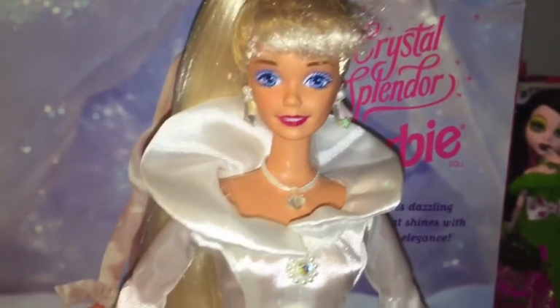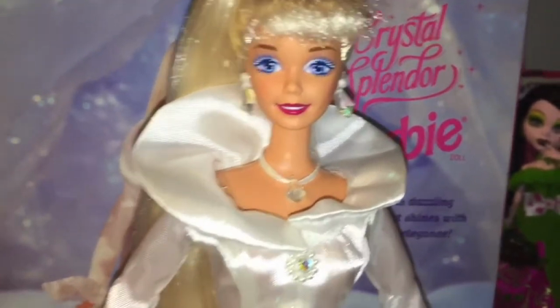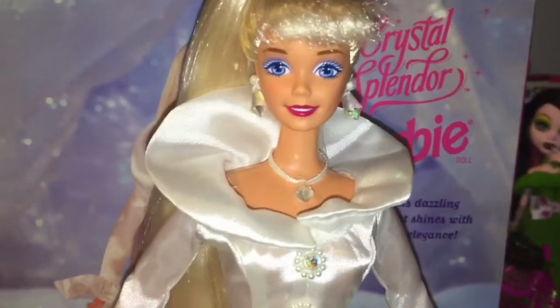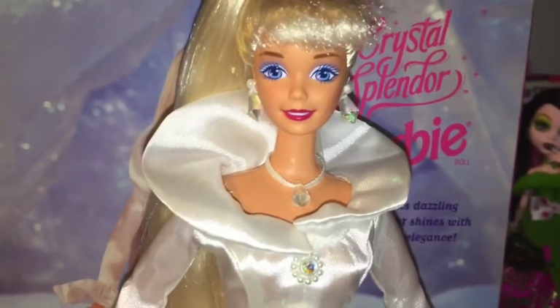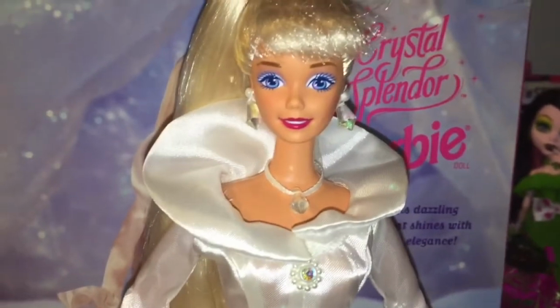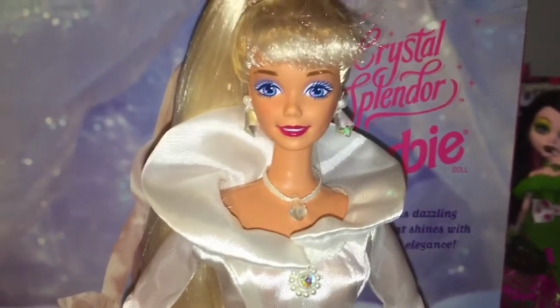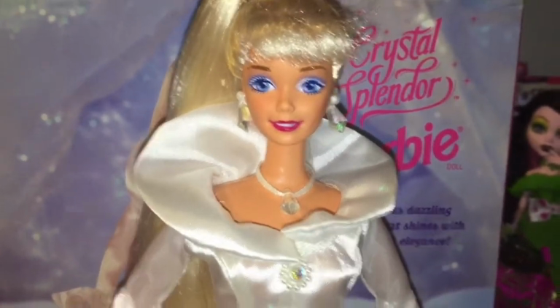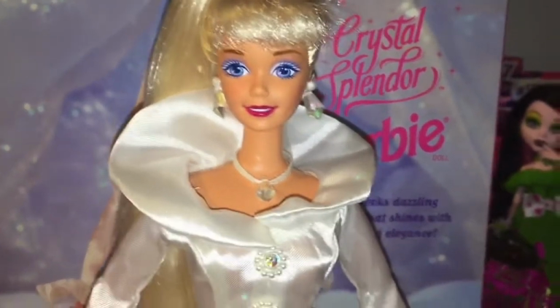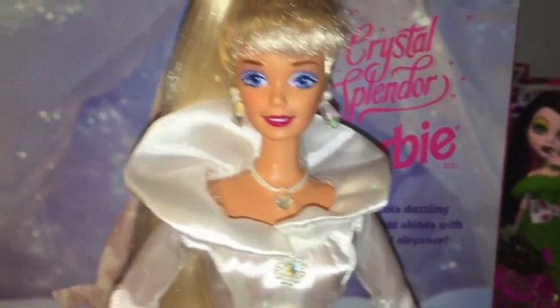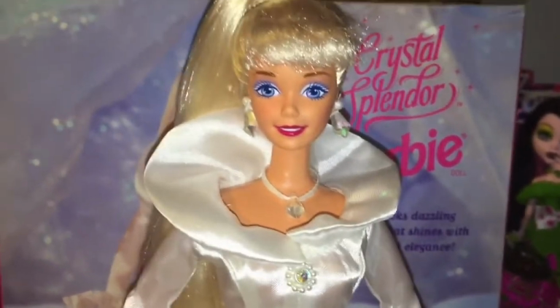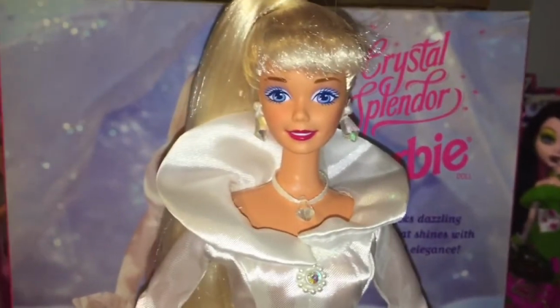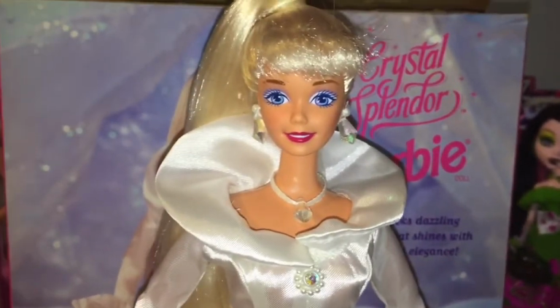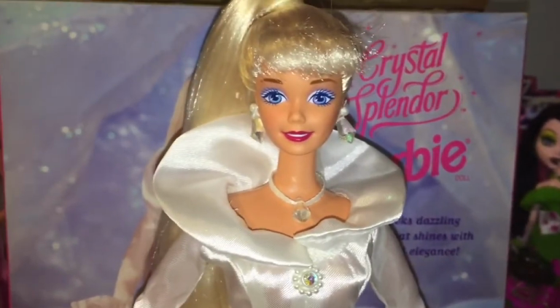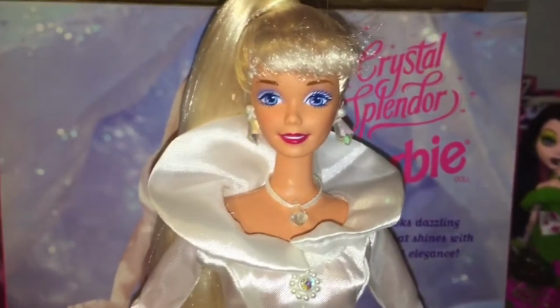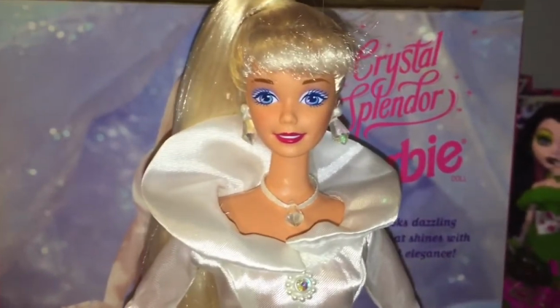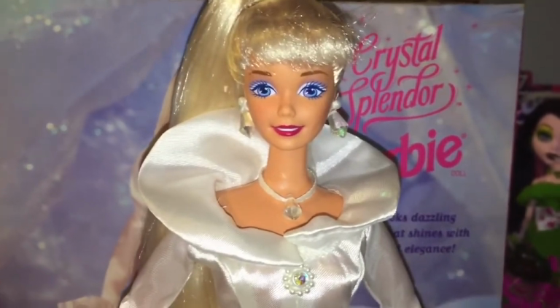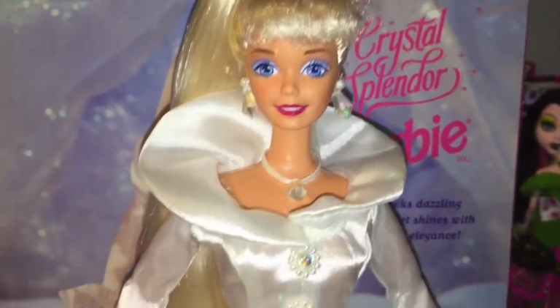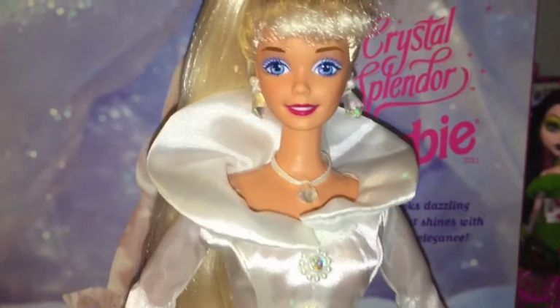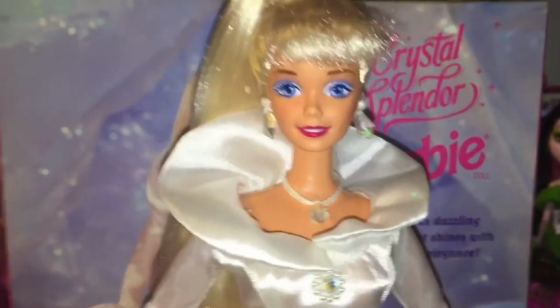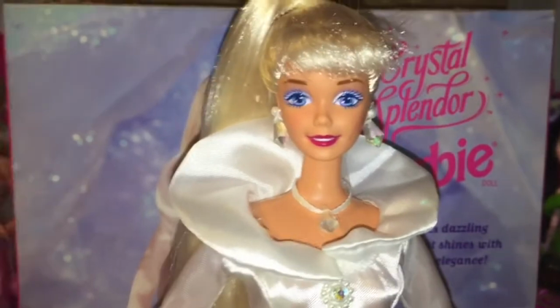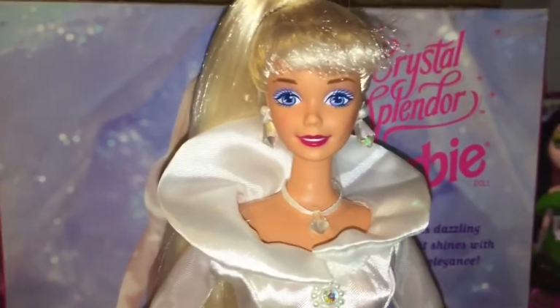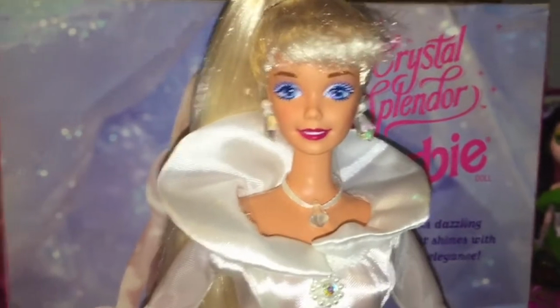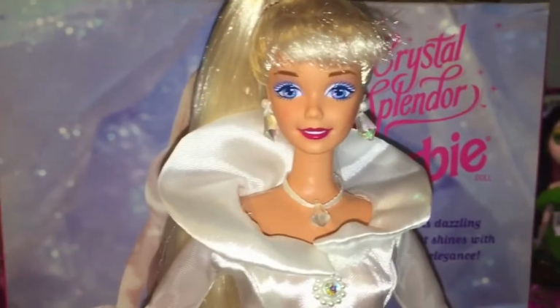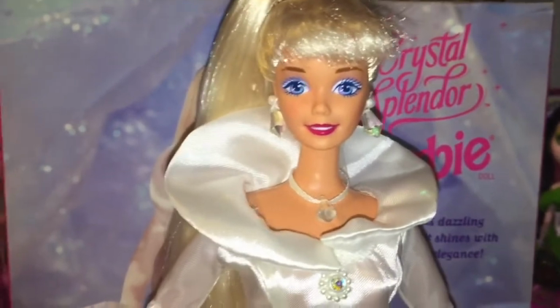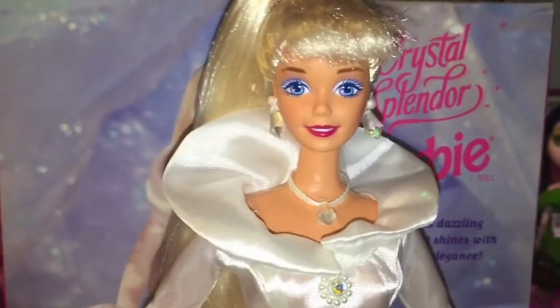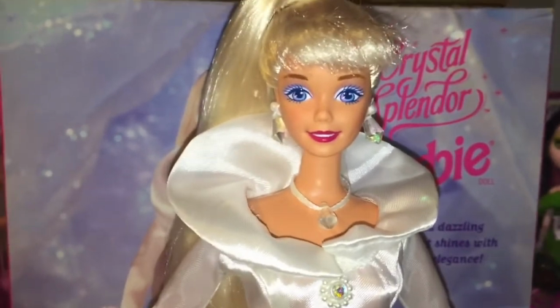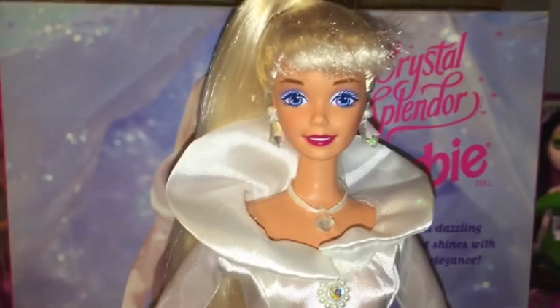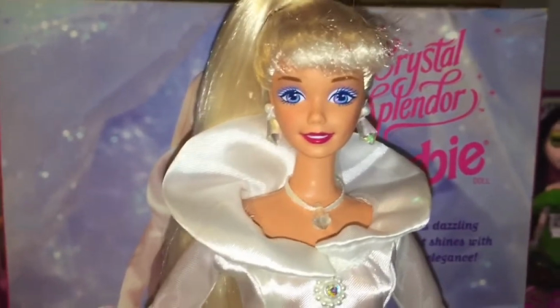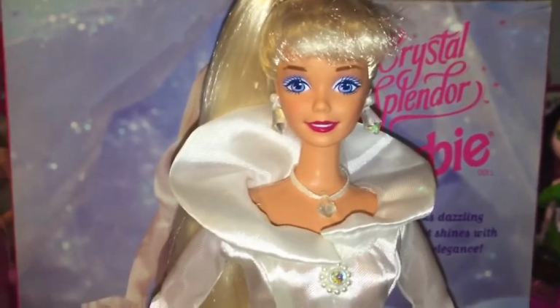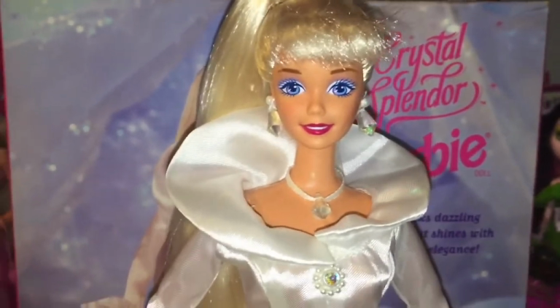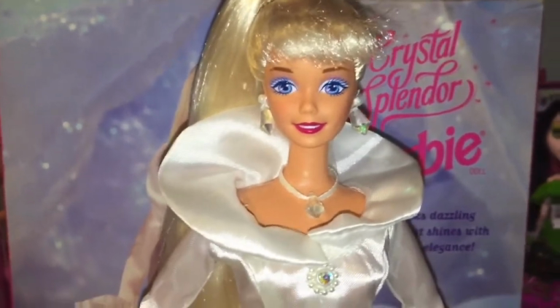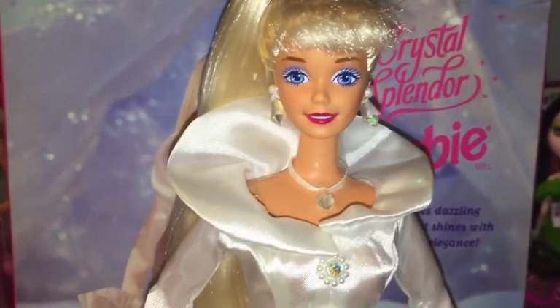So tell me what you guys think of this Barbie down in the comments, and until next time — comment, rate, subscribe, and see you in the next video. Bye guys!